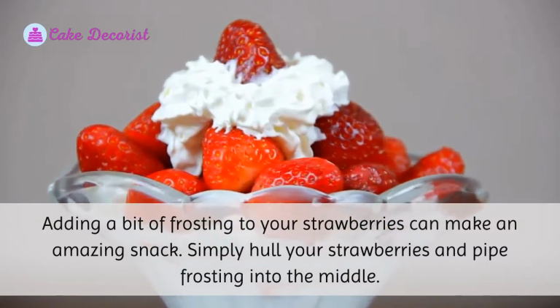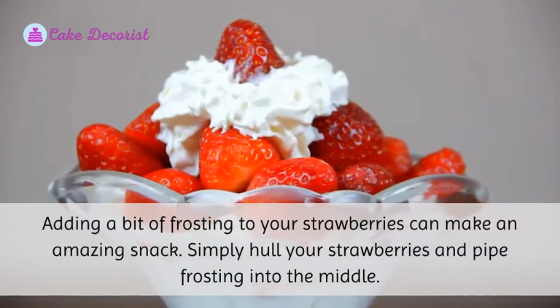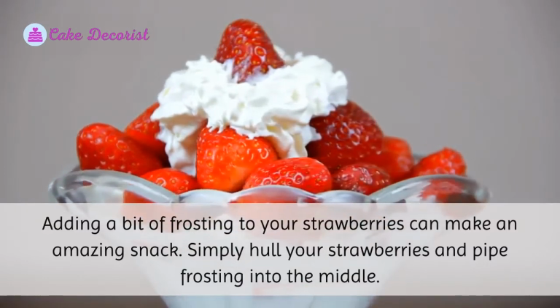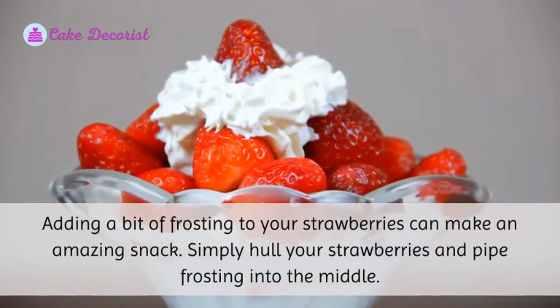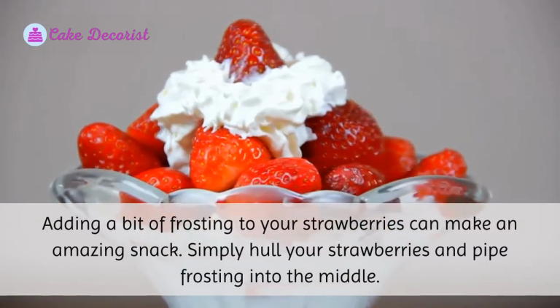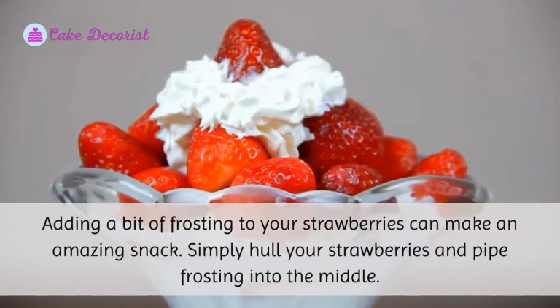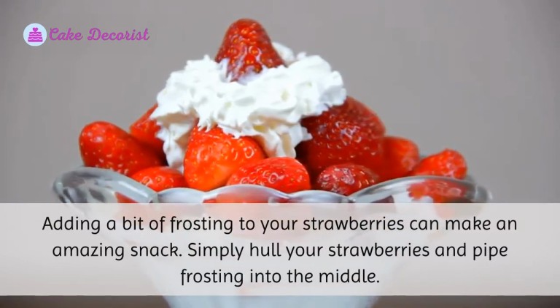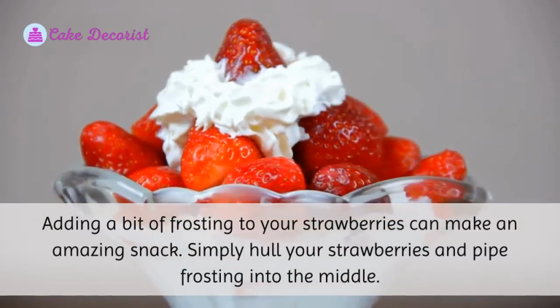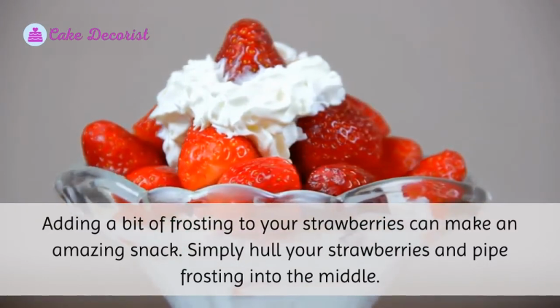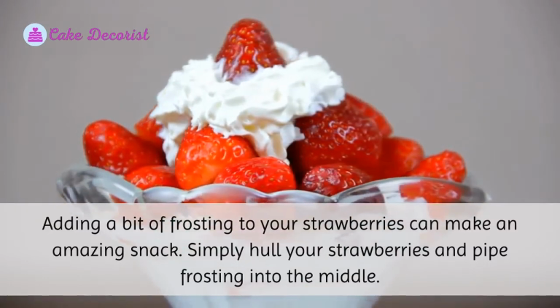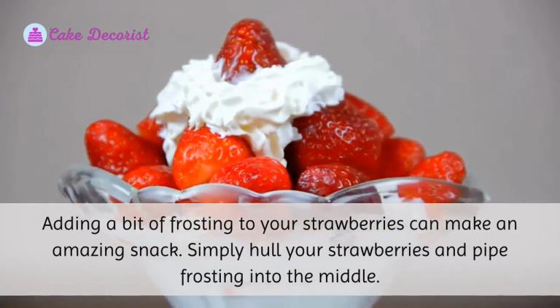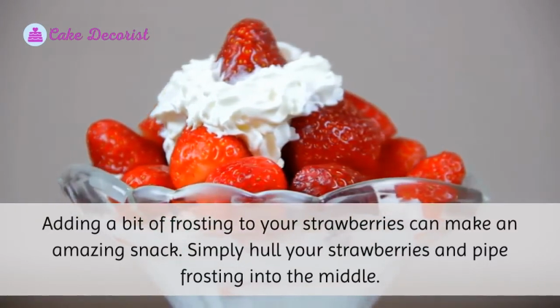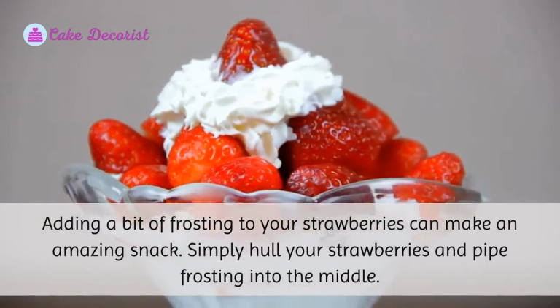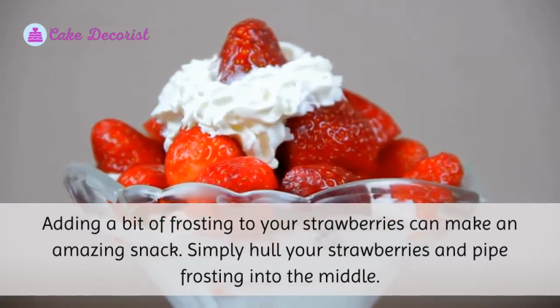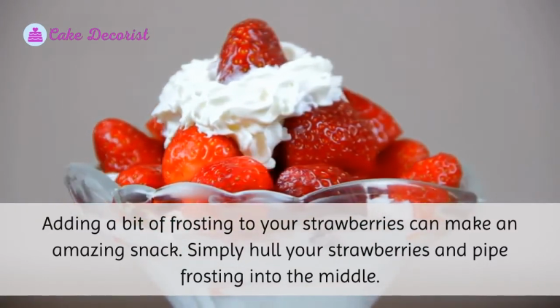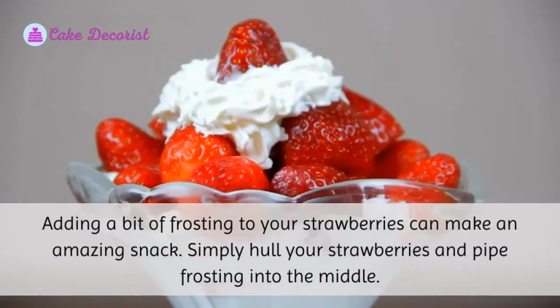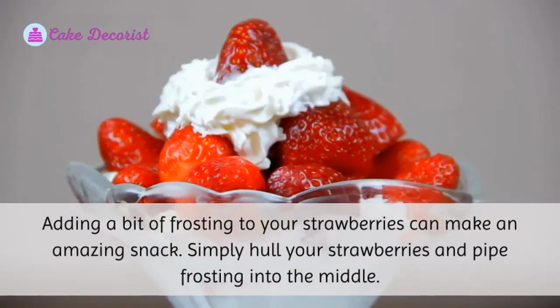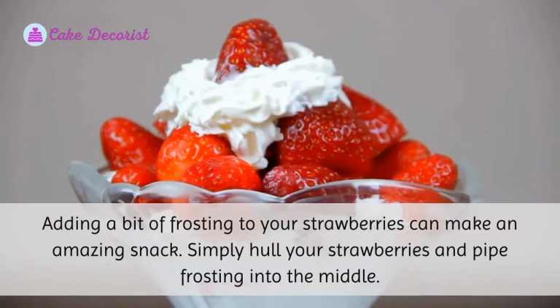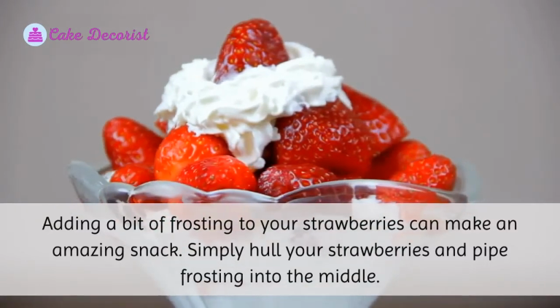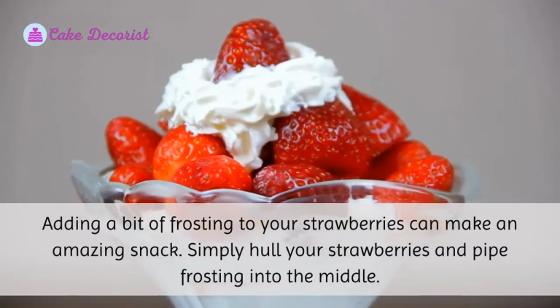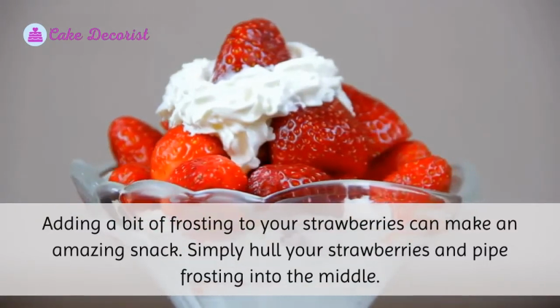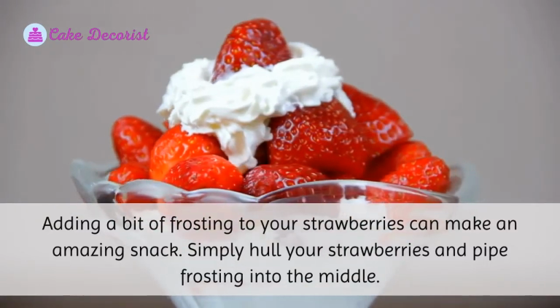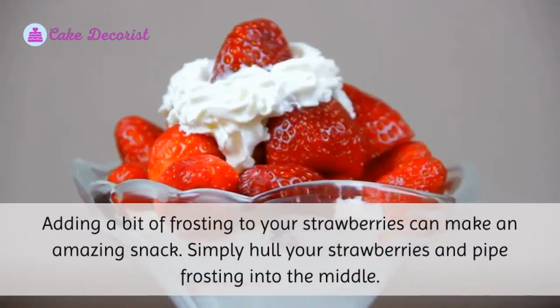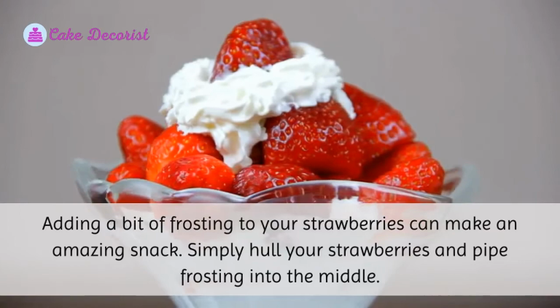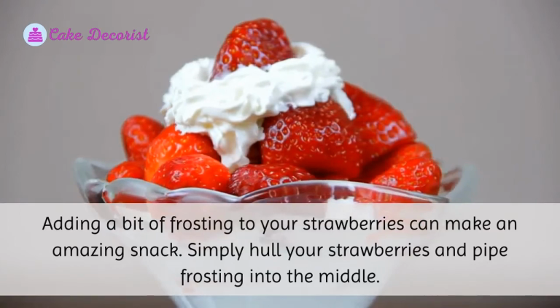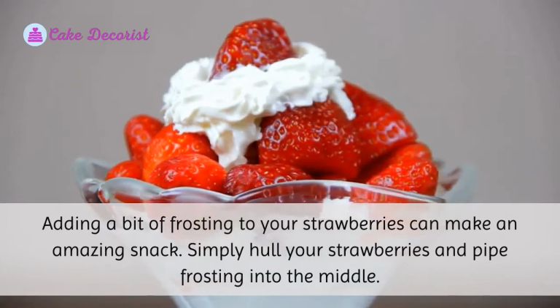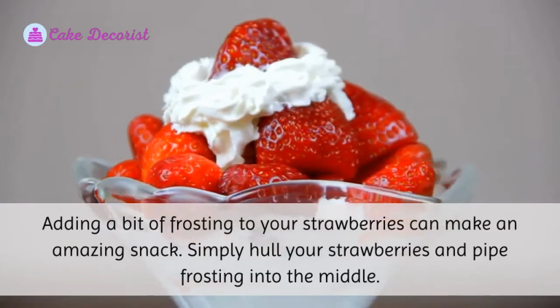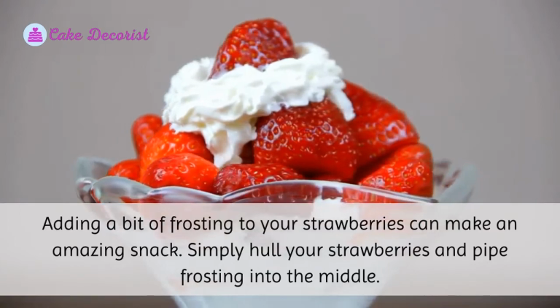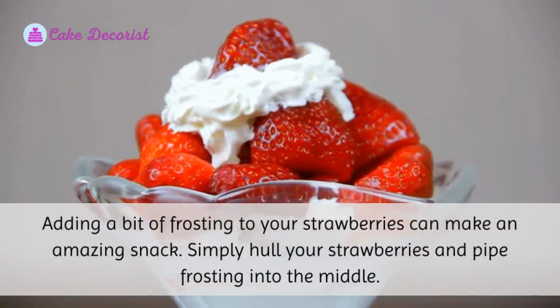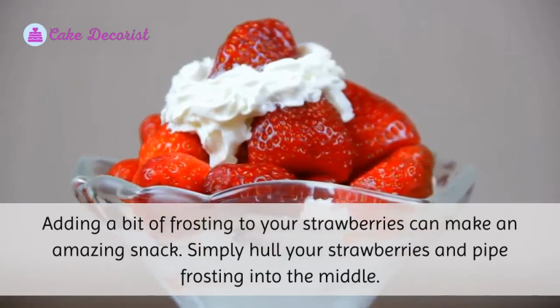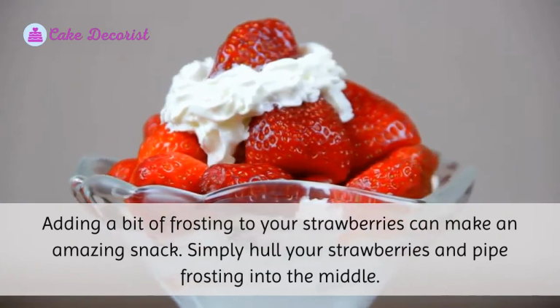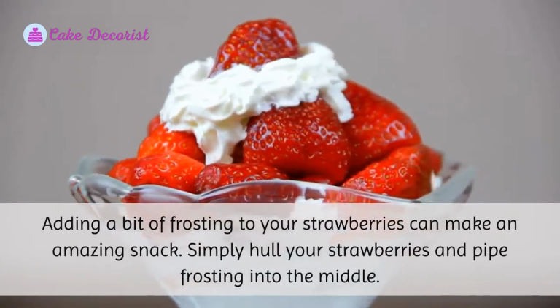Four: Strawberries. Adding a bit of frosting to your strawberries can make an amazing snack. Simply hull your strawberries and pipe frosting into the middle.